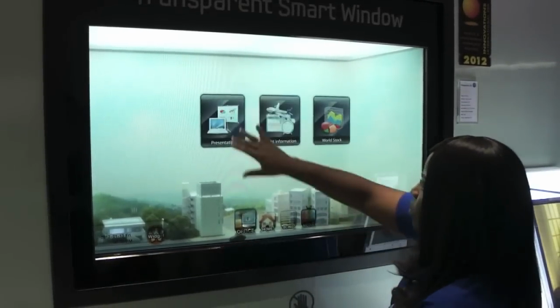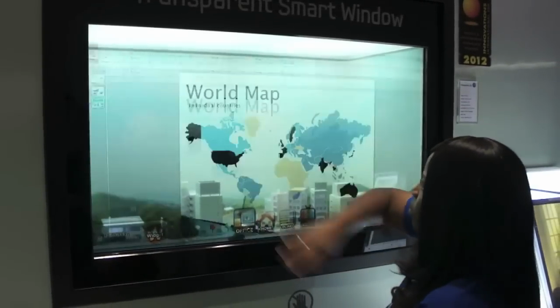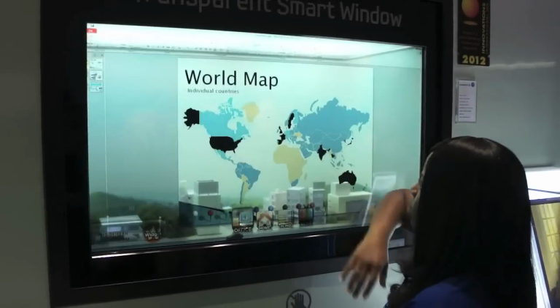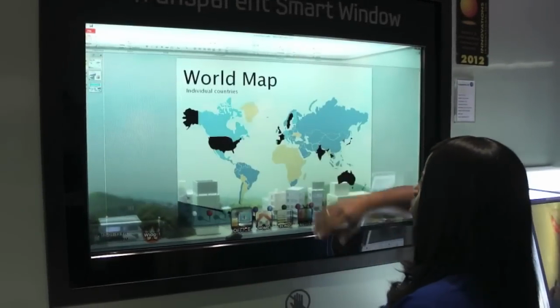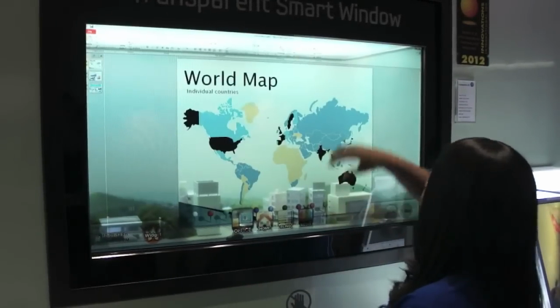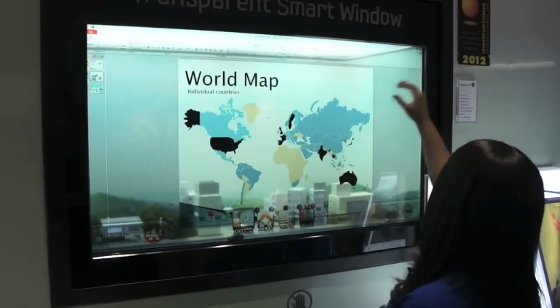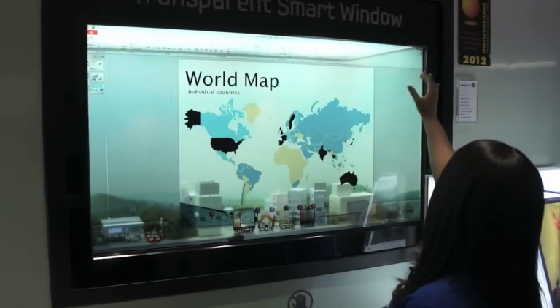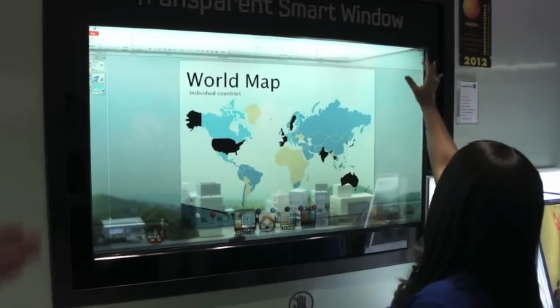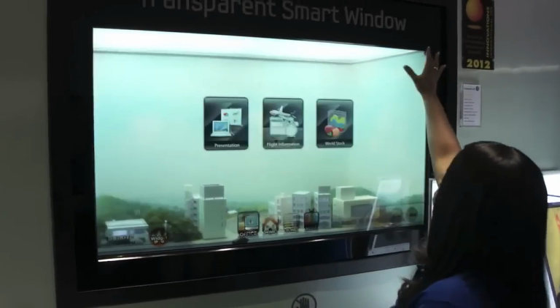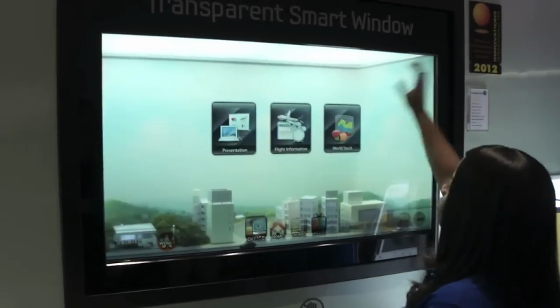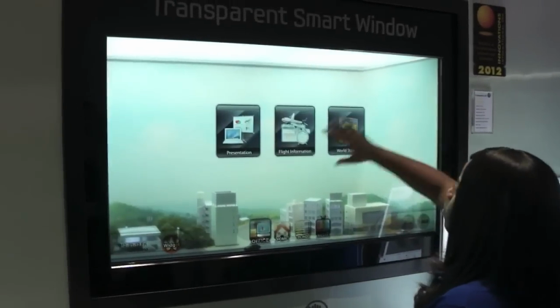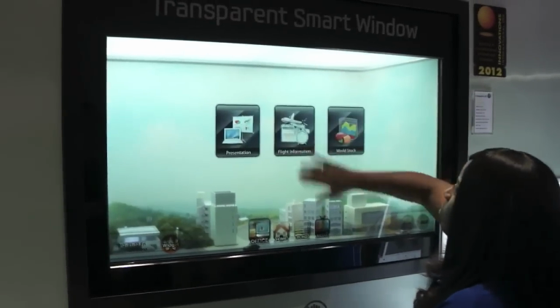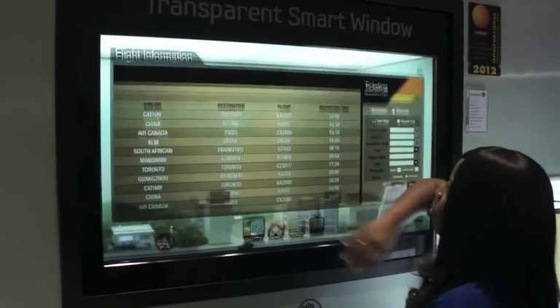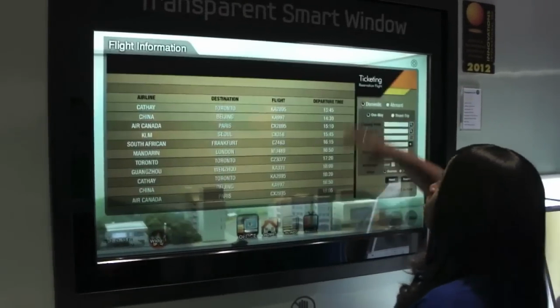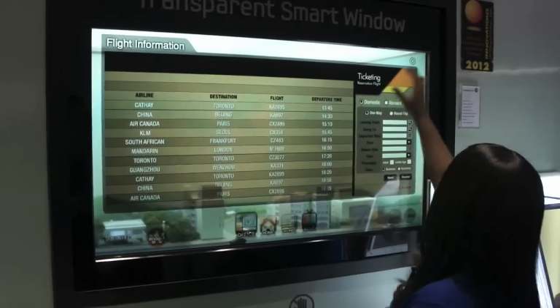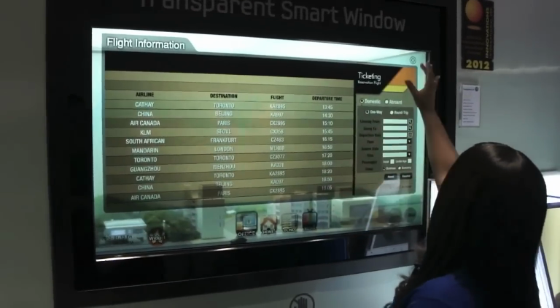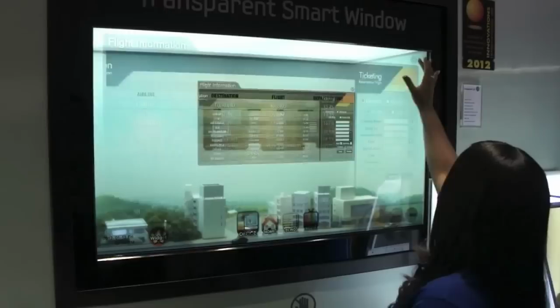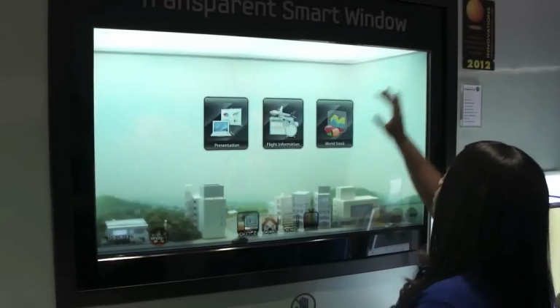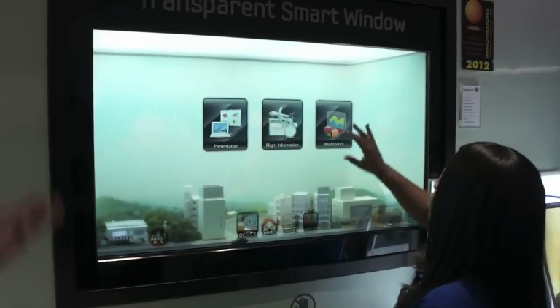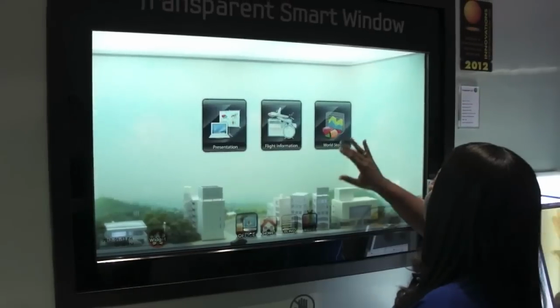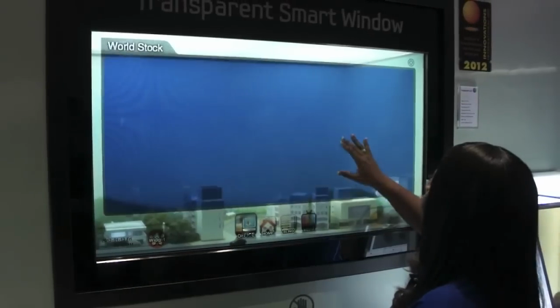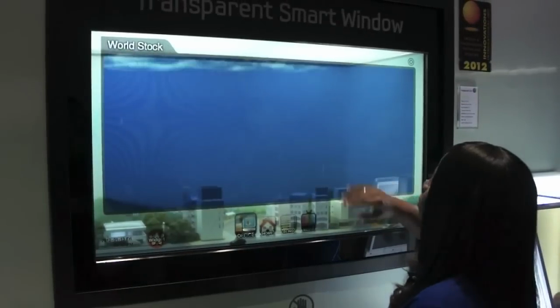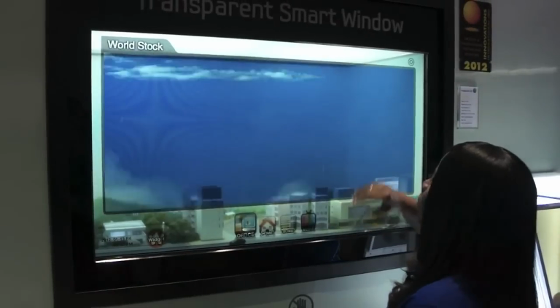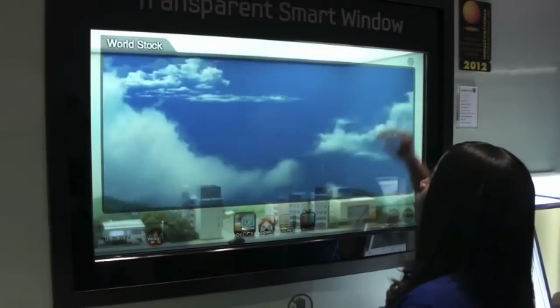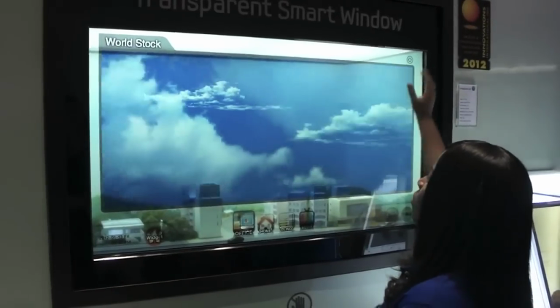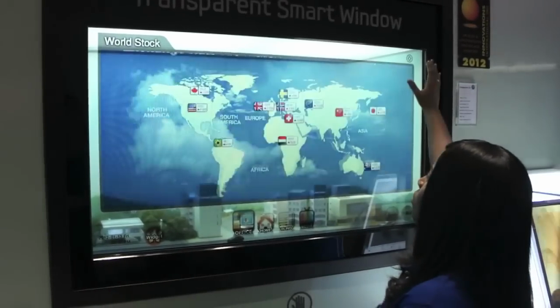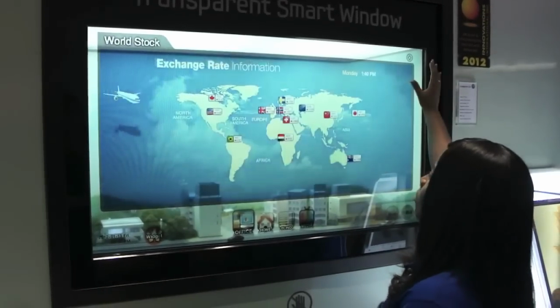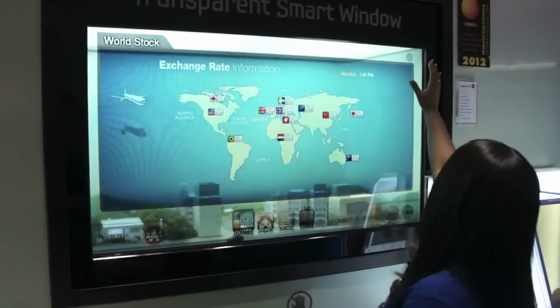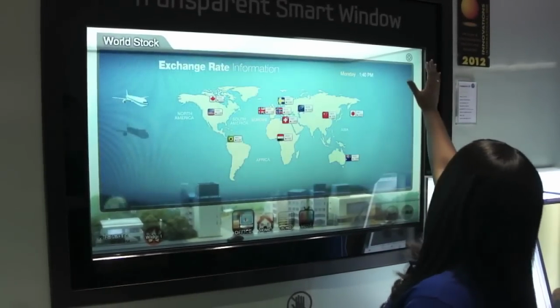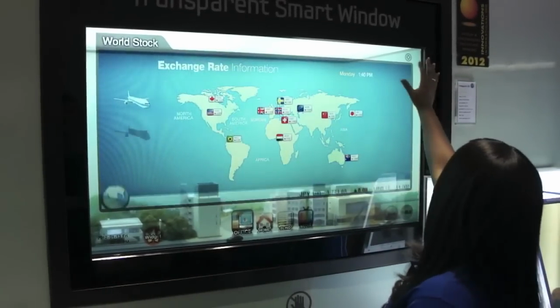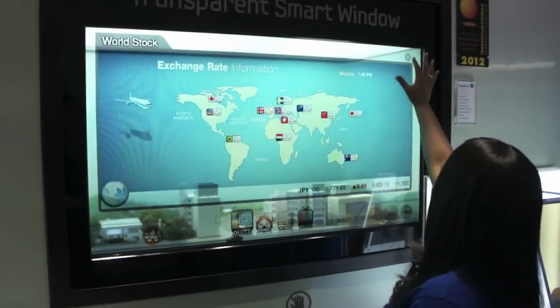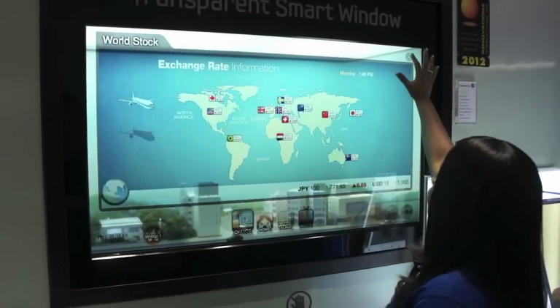As you can see we've got prototypes of office programs, you can get flight information, there's stock market, a whole bunch of apps.